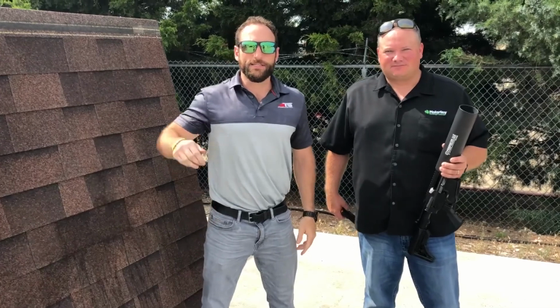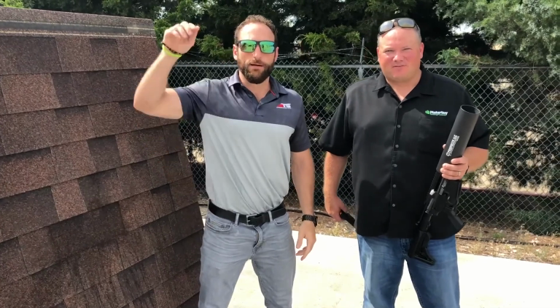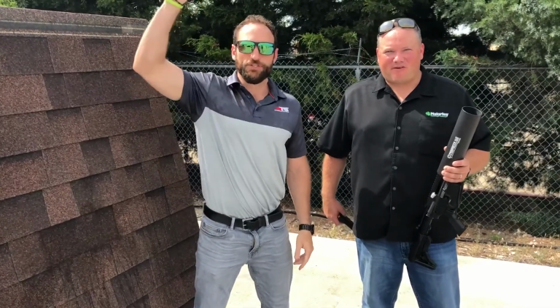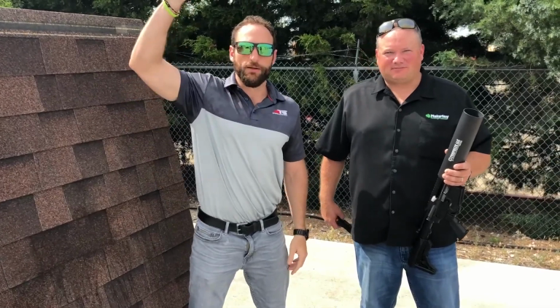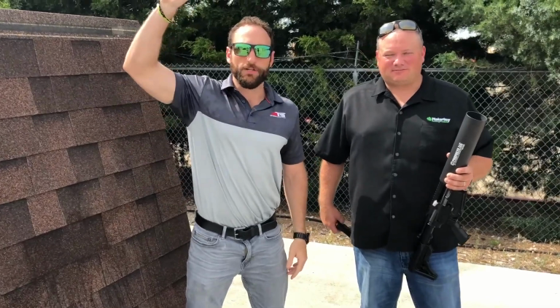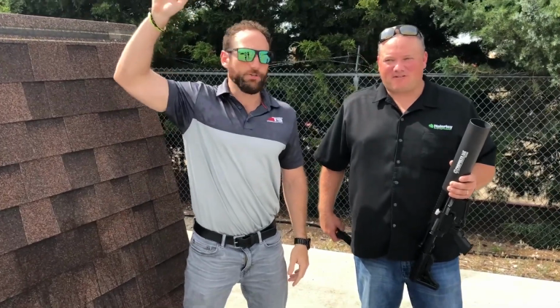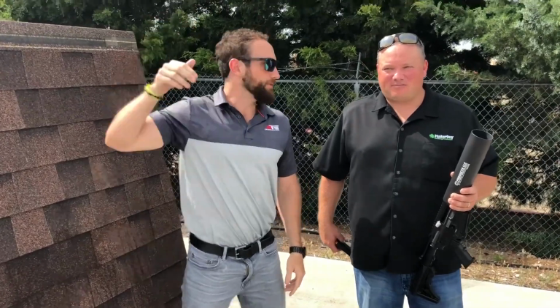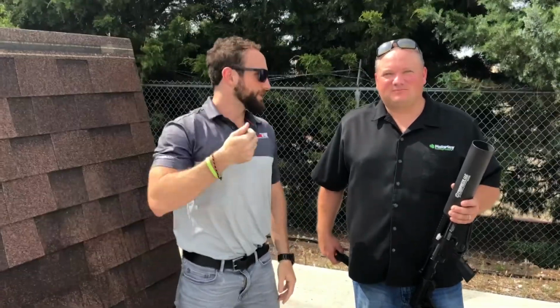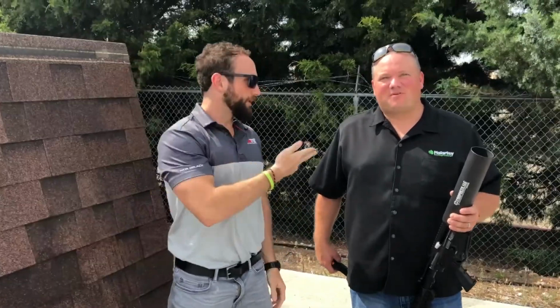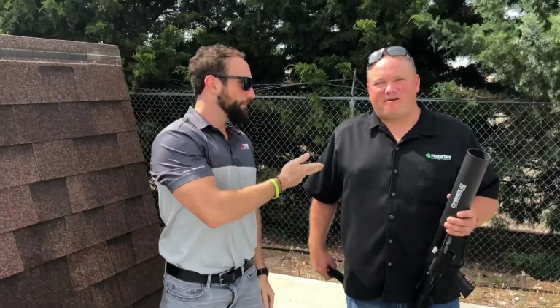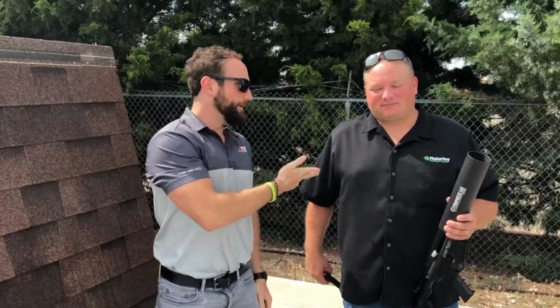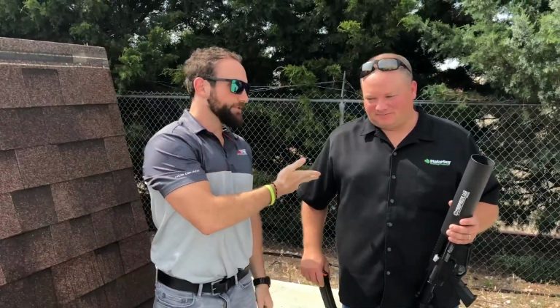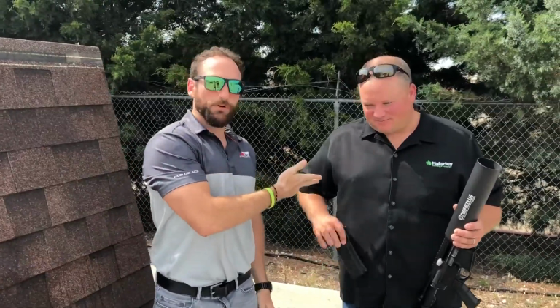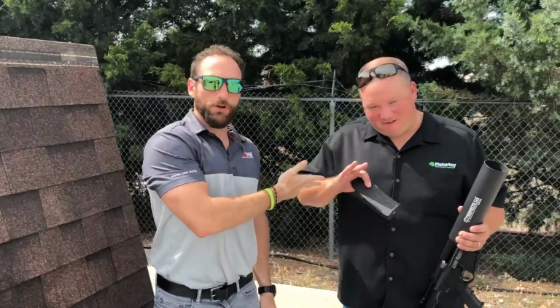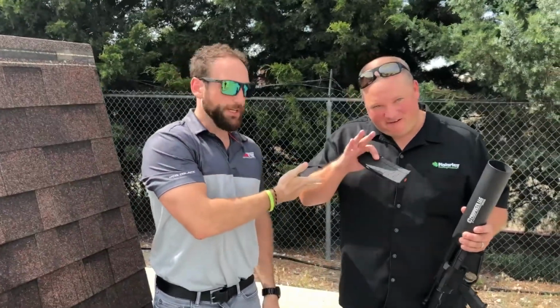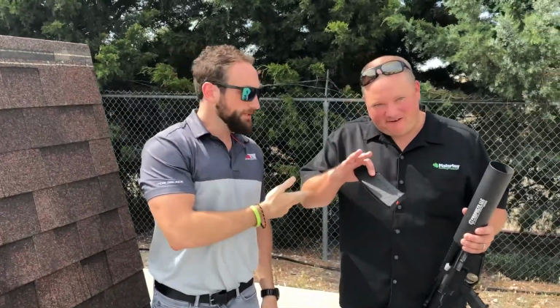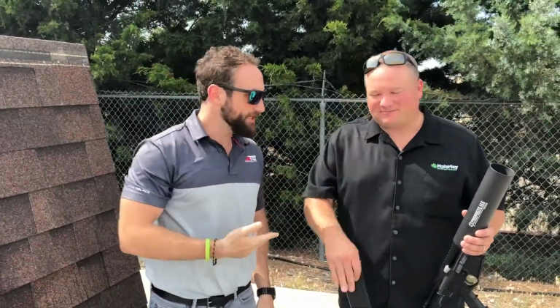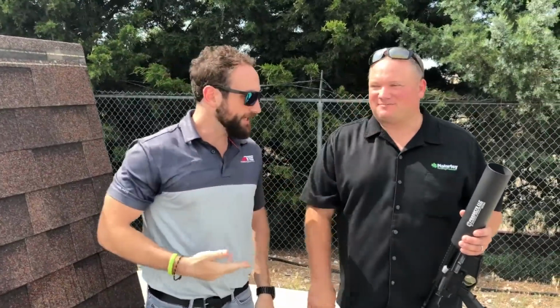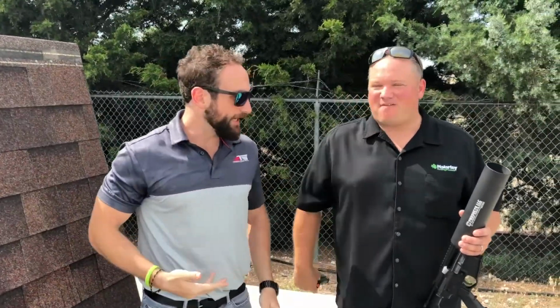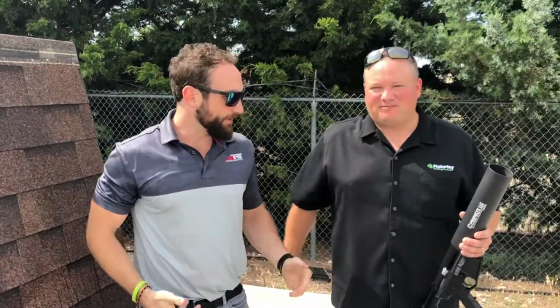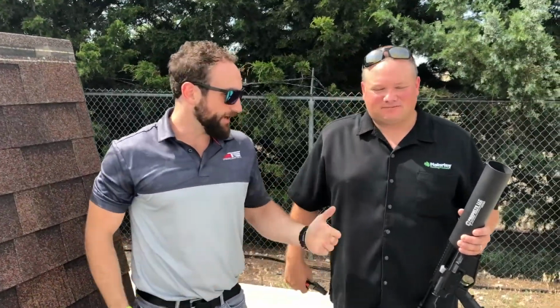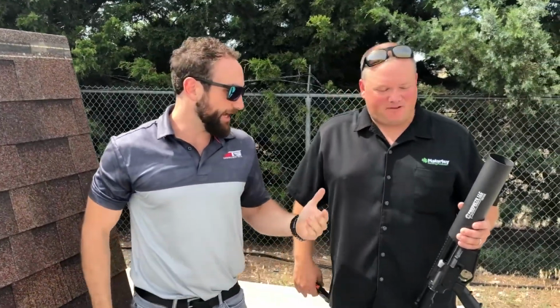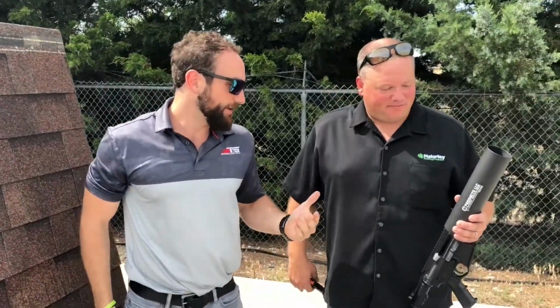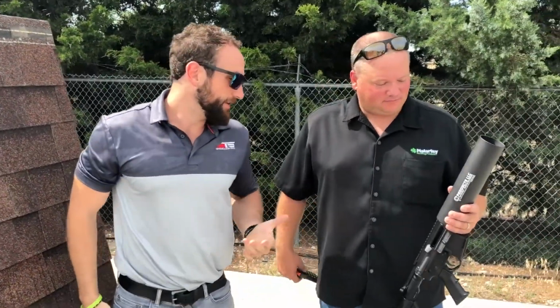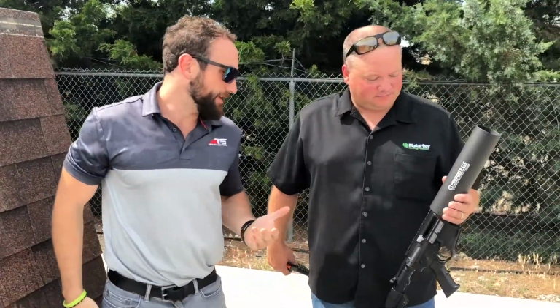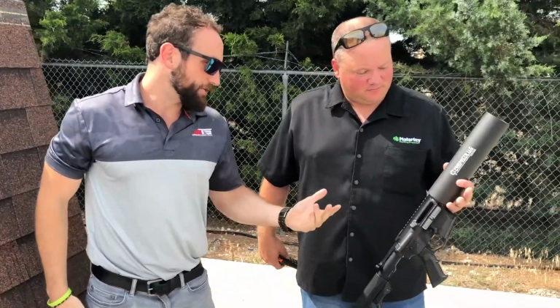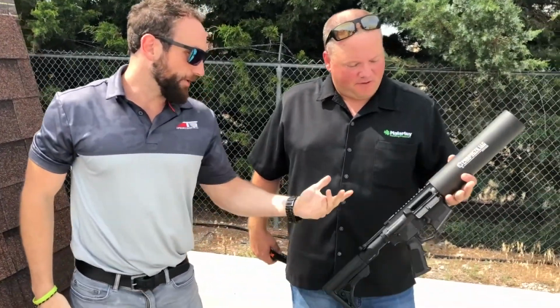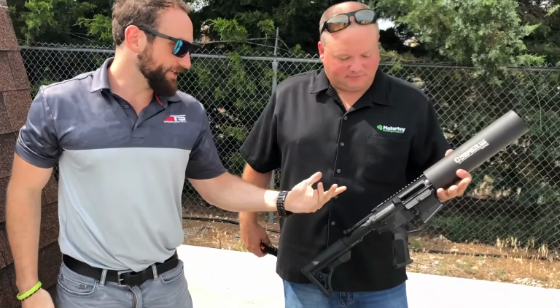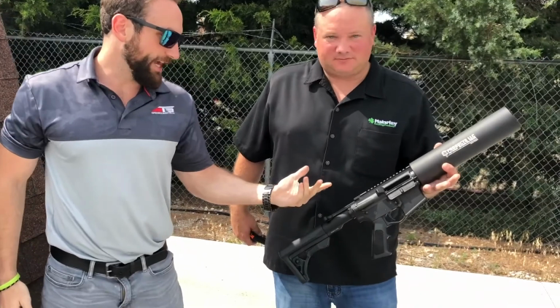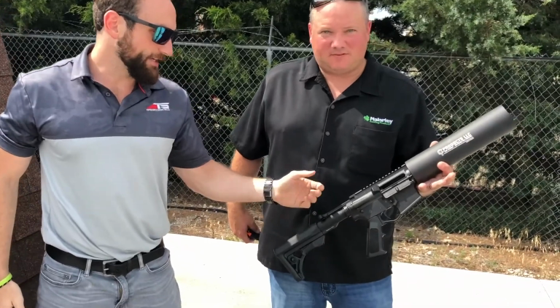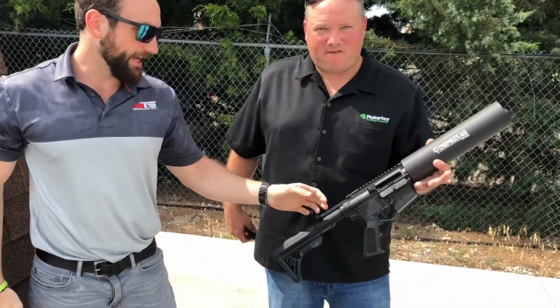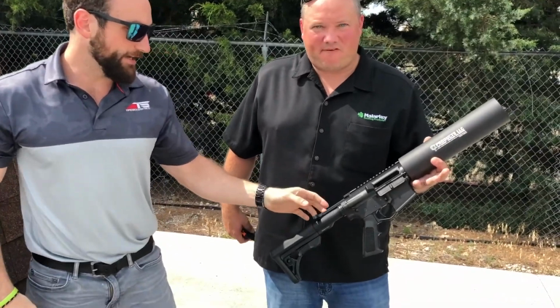I'm John Mitchell, this is Ryan Beals with Malarkey. Today we've got the notorious hand cannon.